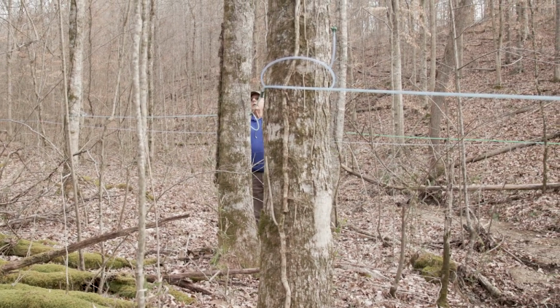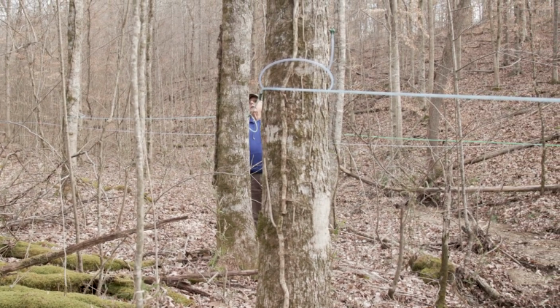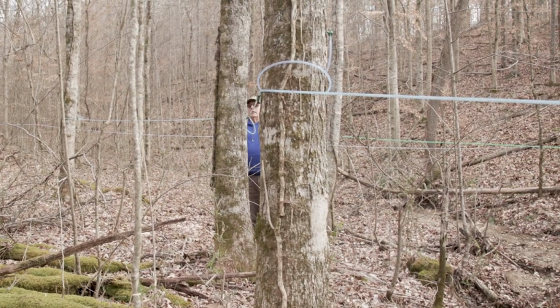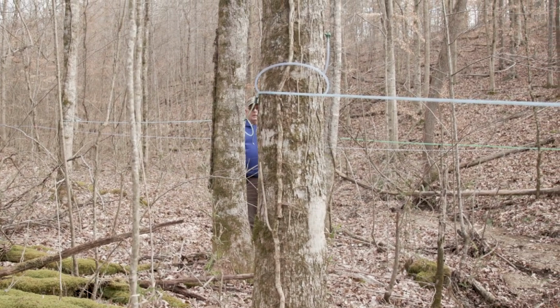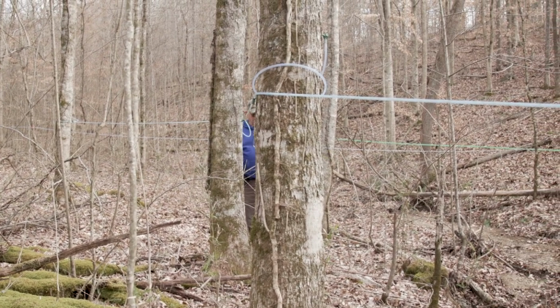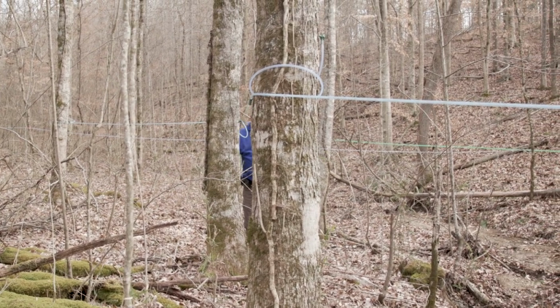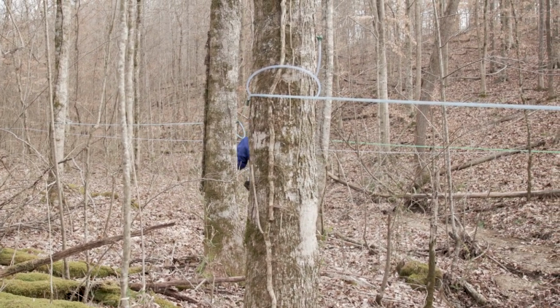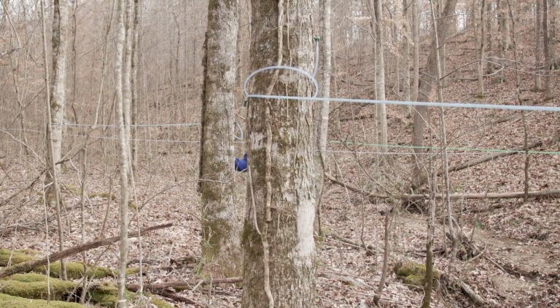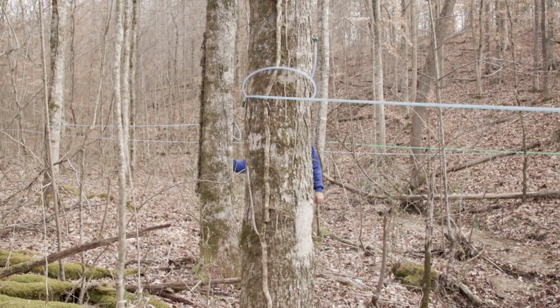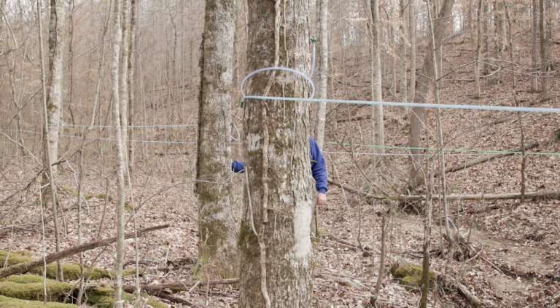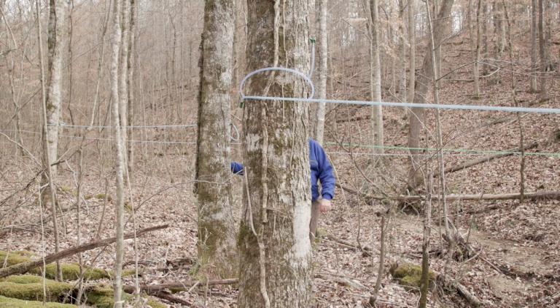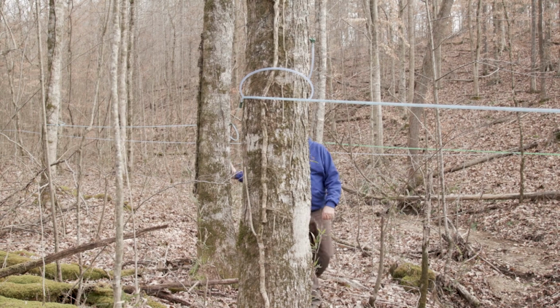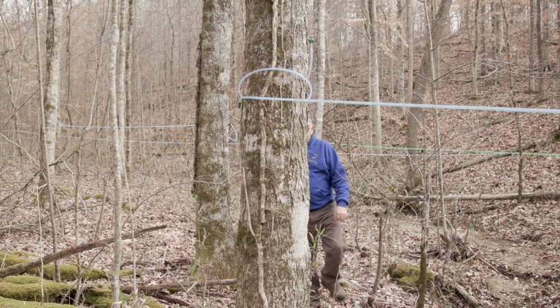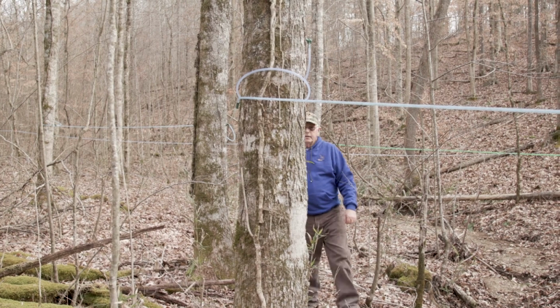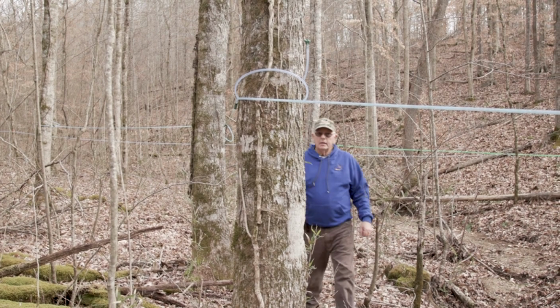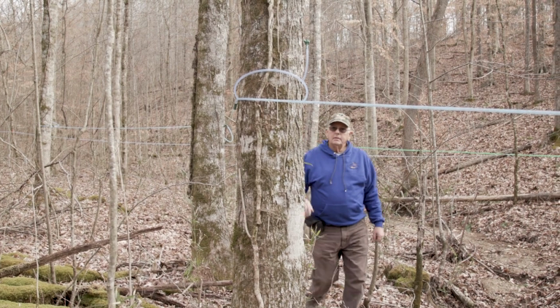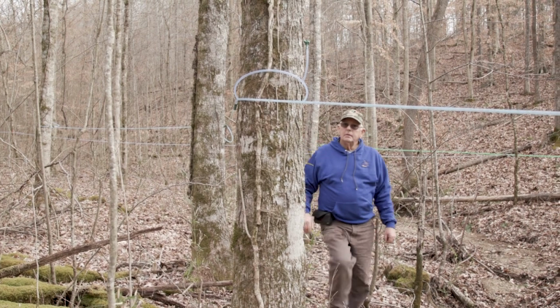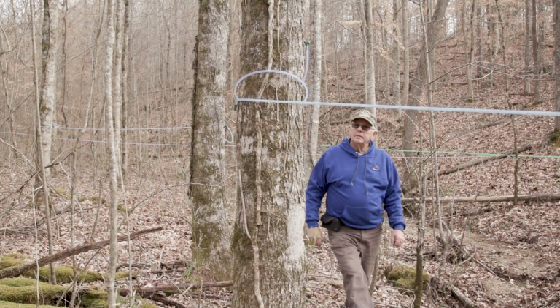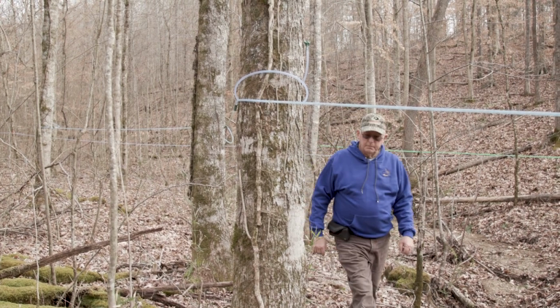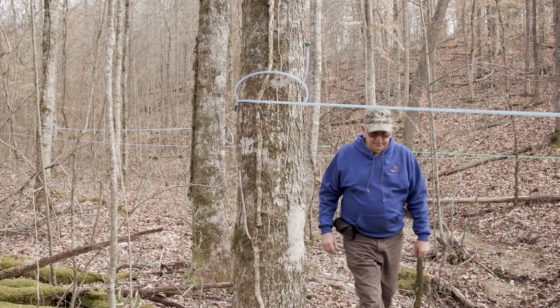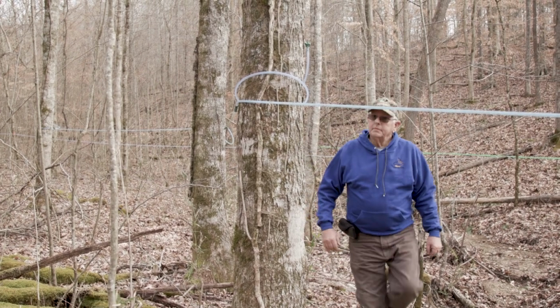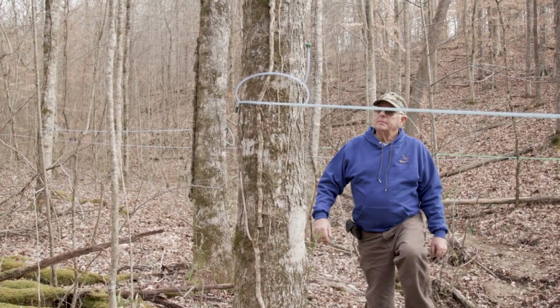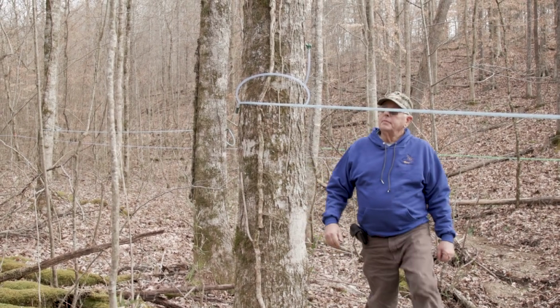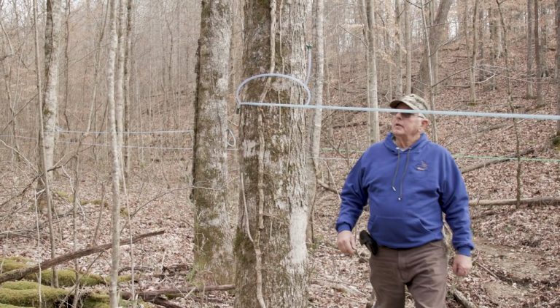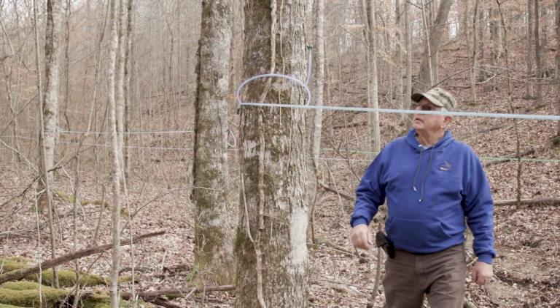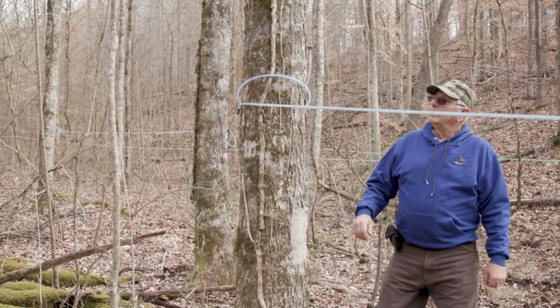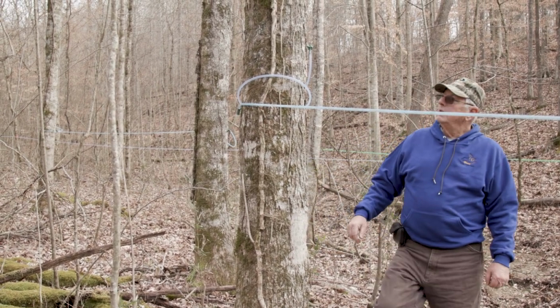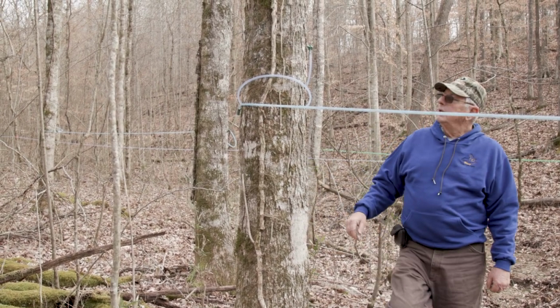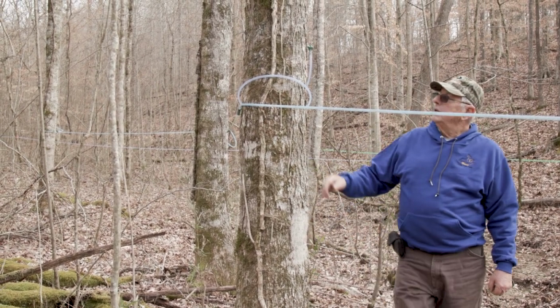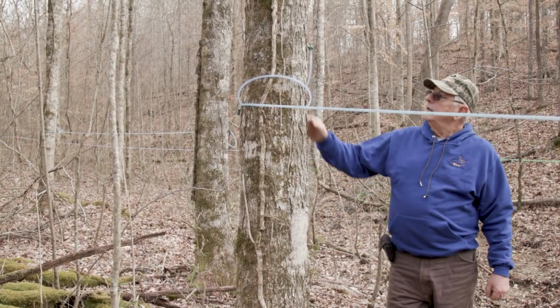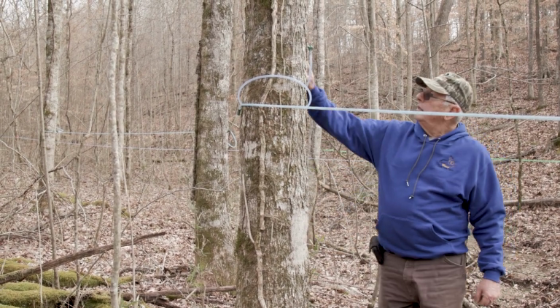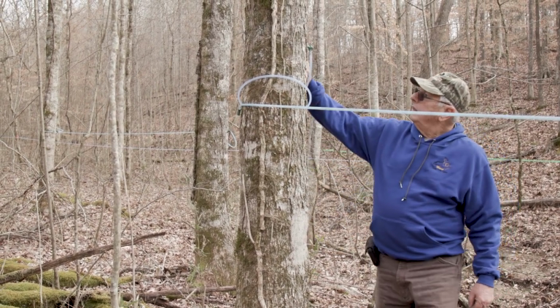We're also managing for white oak where we can on some of the west and southwest facing slopes.